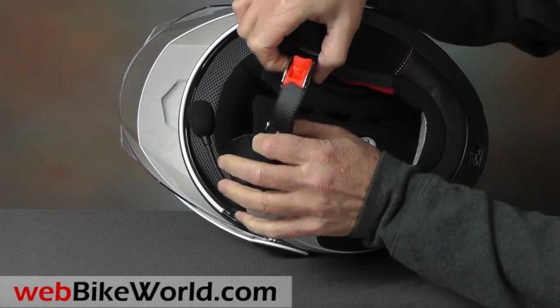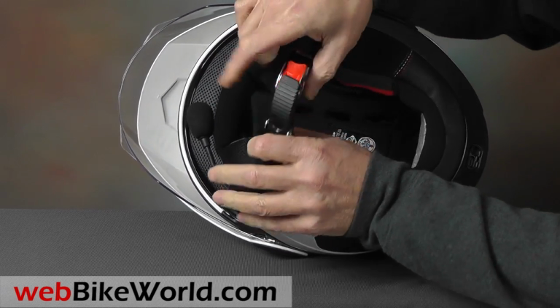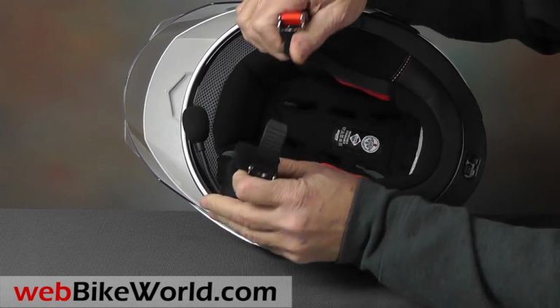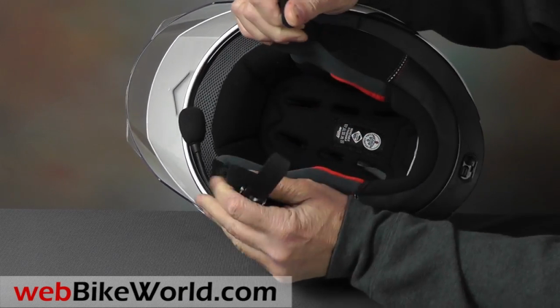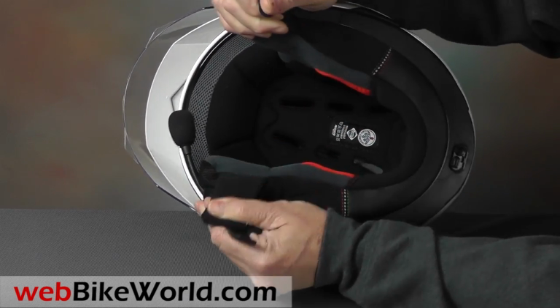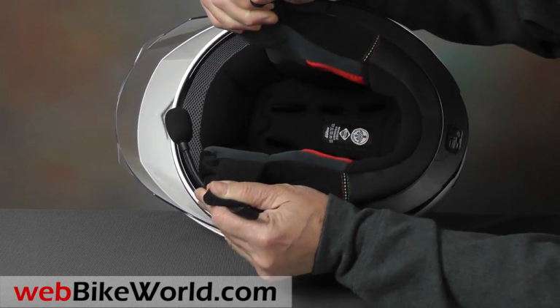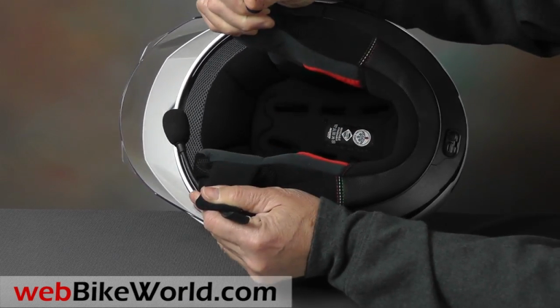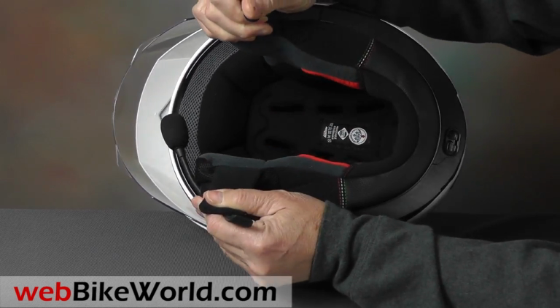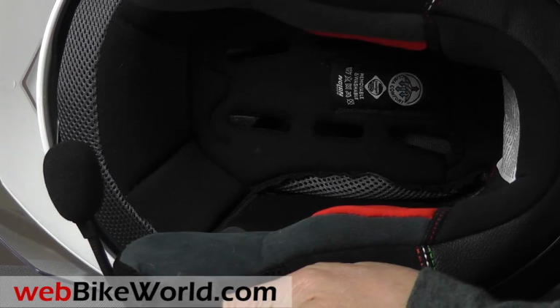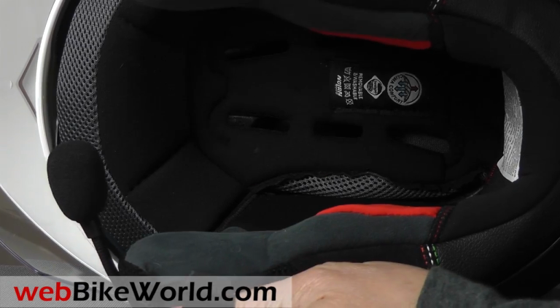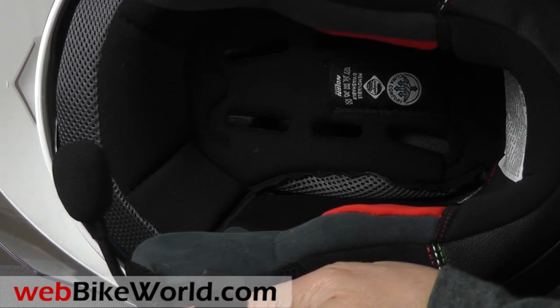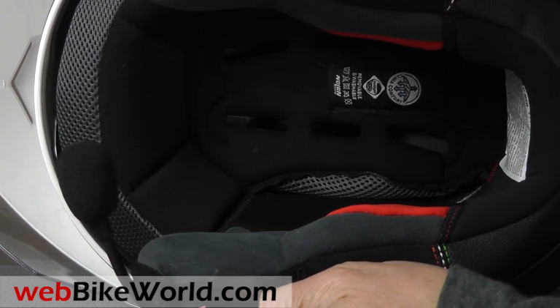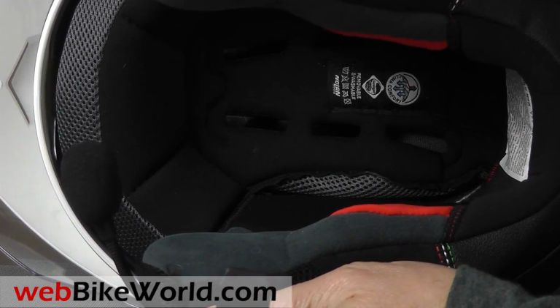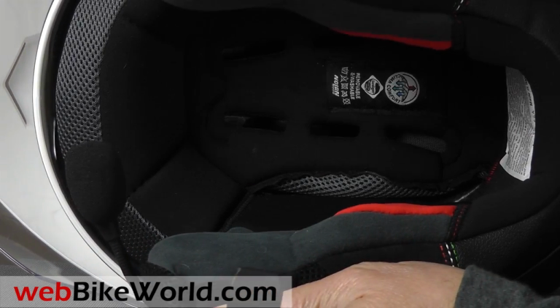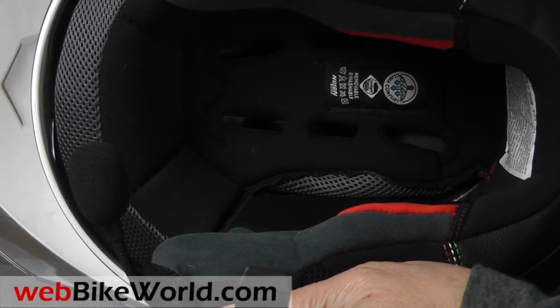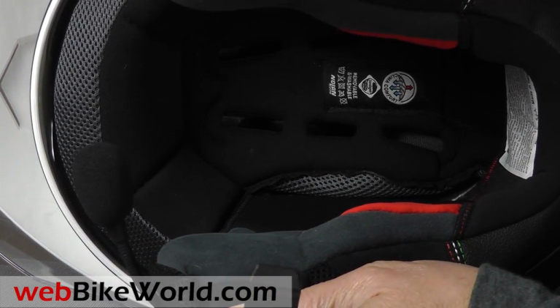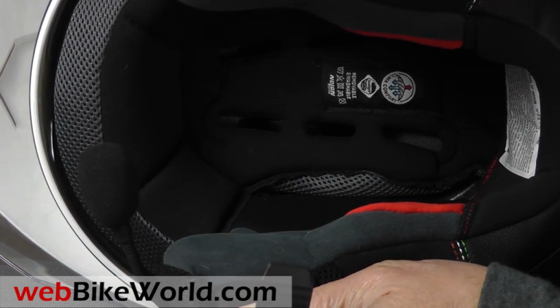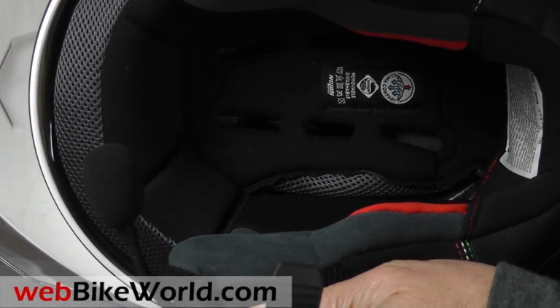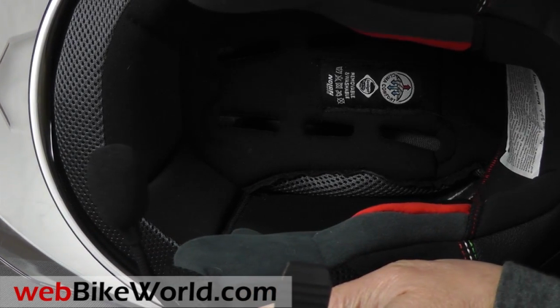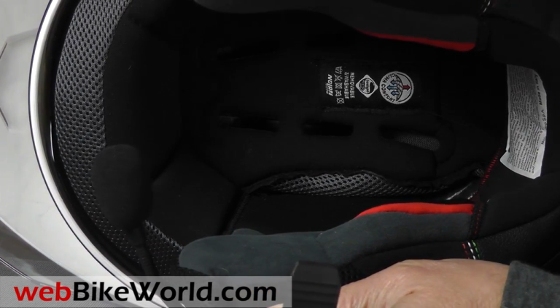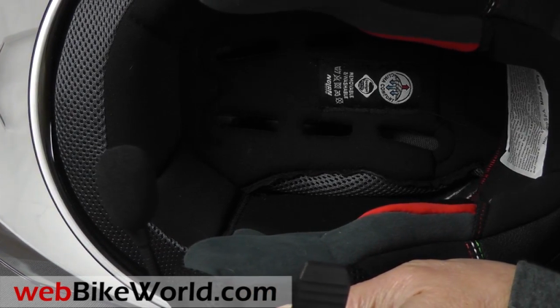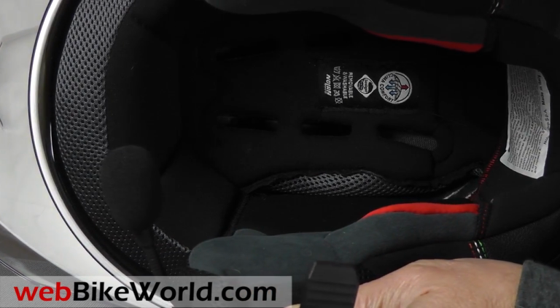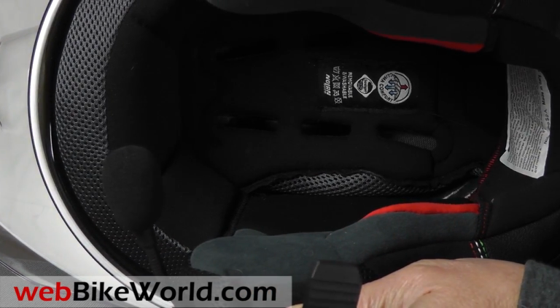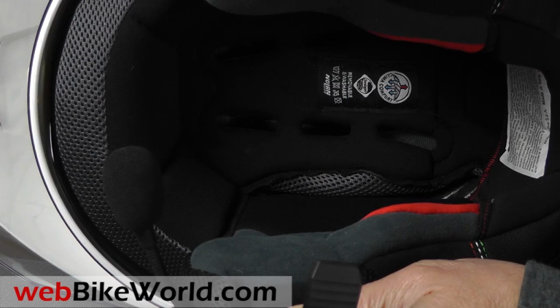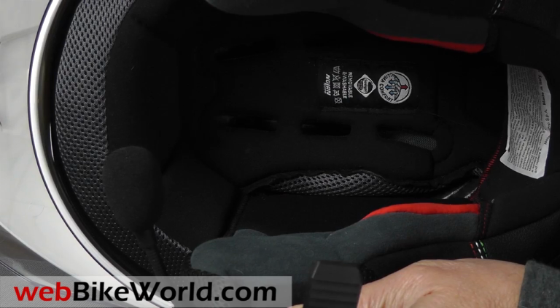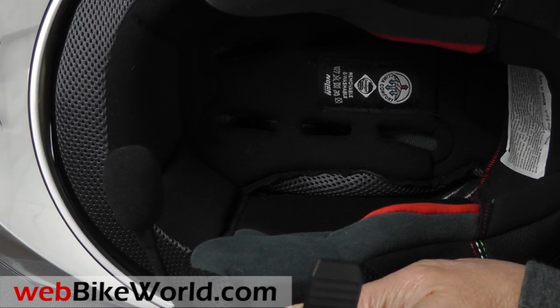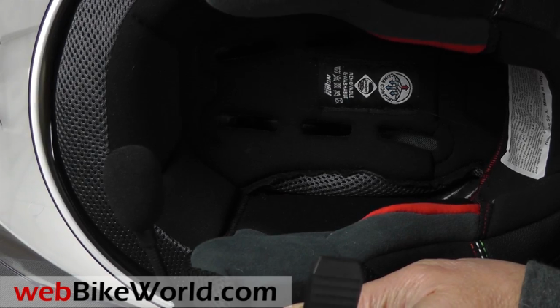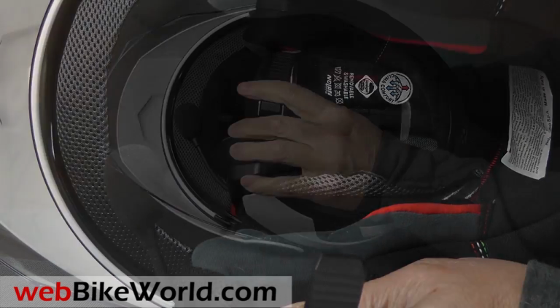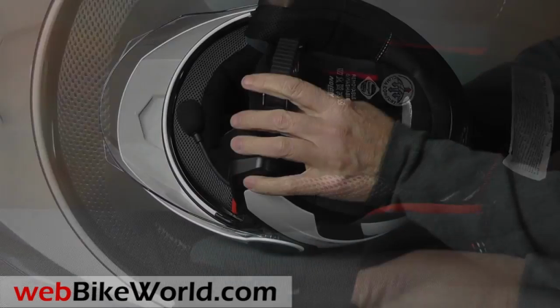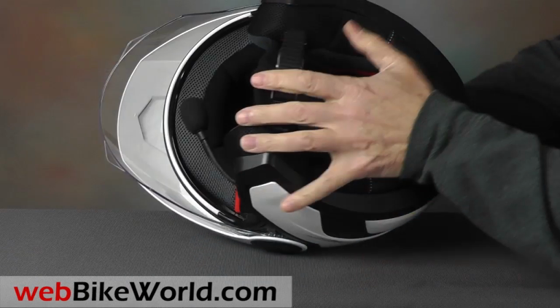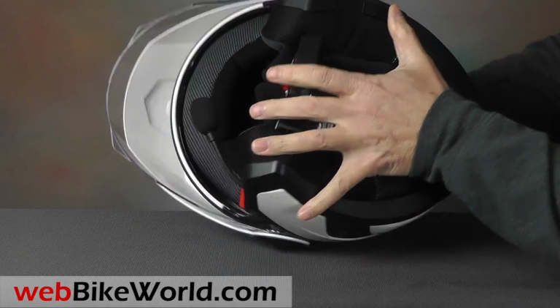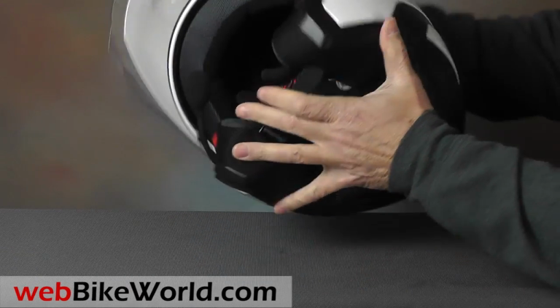The quick-release chin strap retainer is appropriate for this type of helmet, and the interior is very comfortable with thick padding.